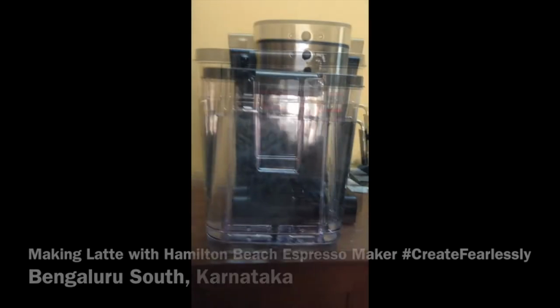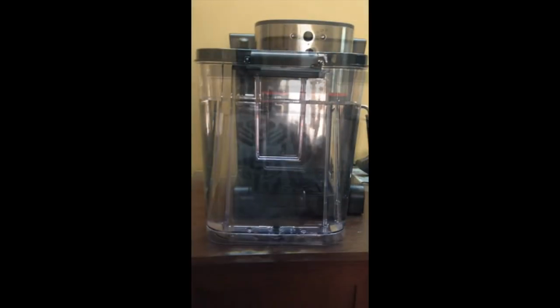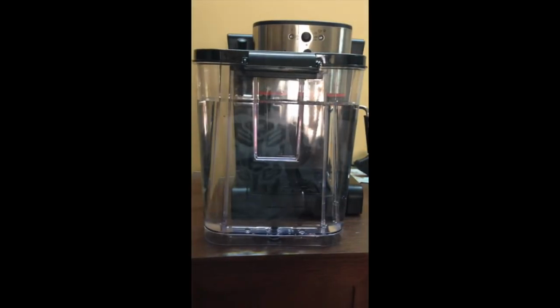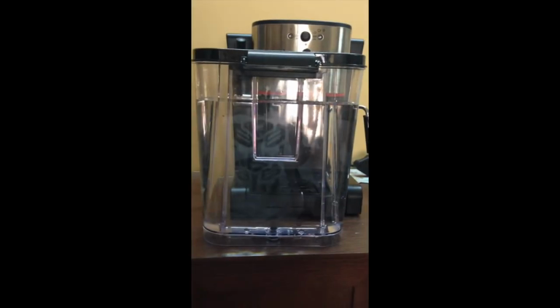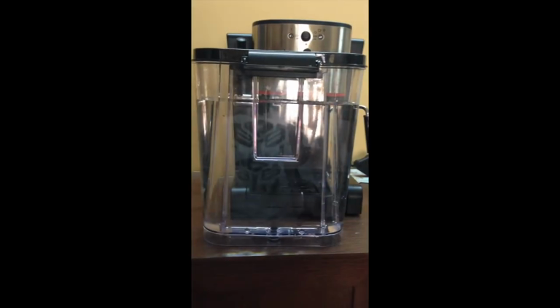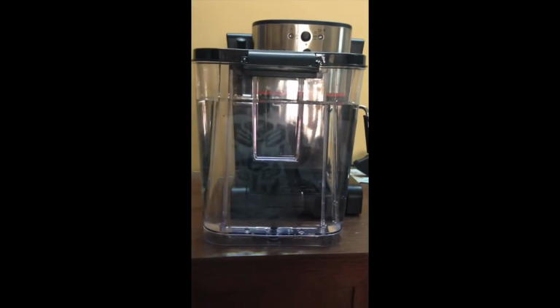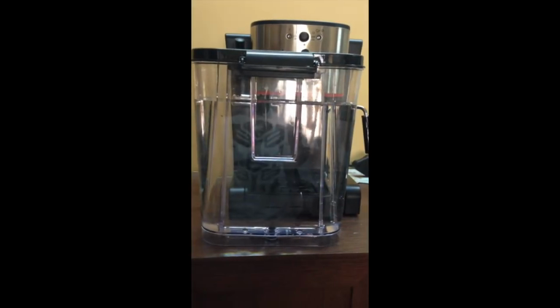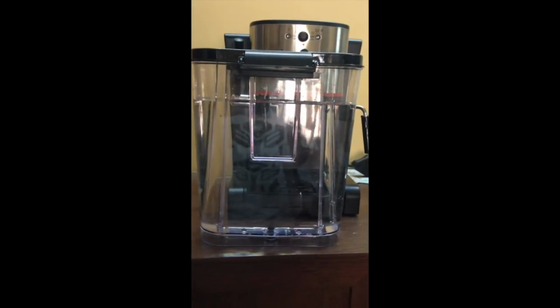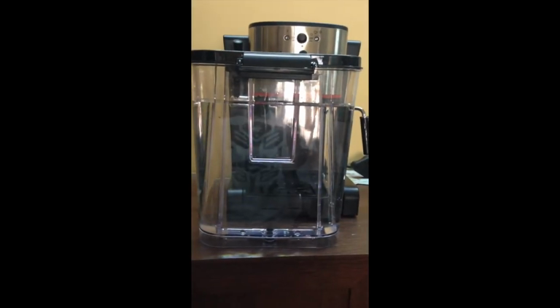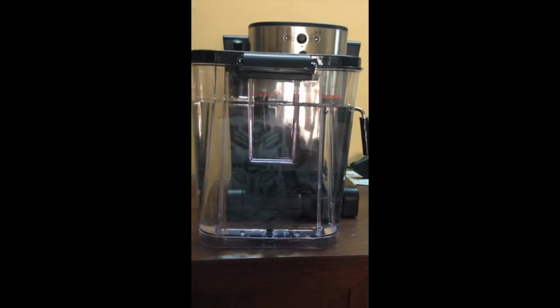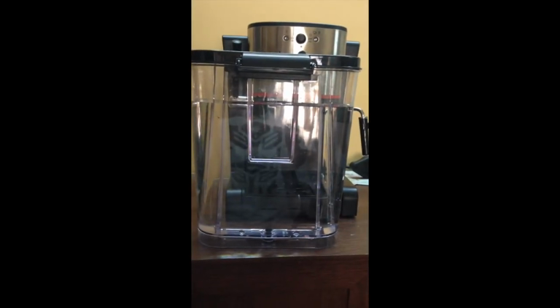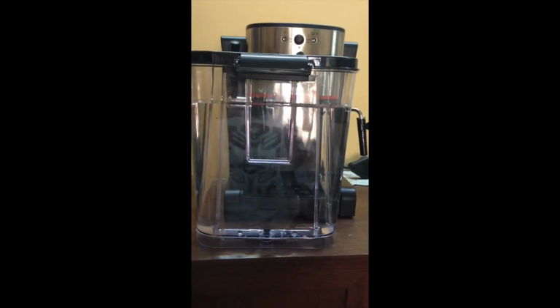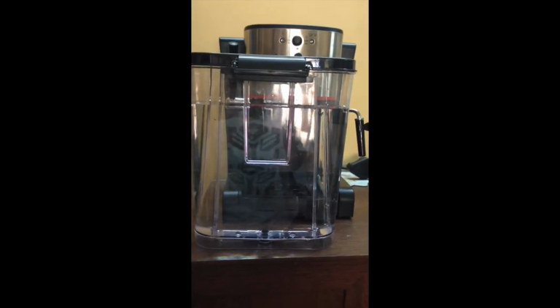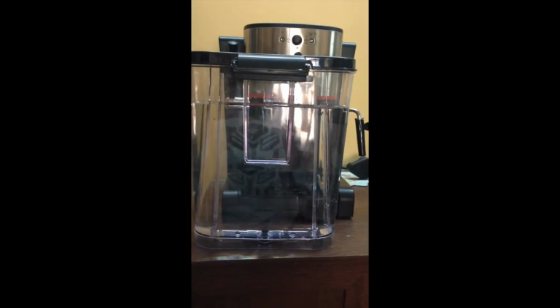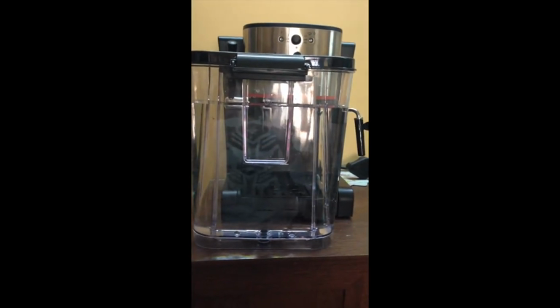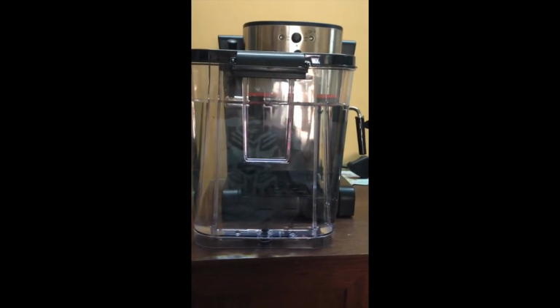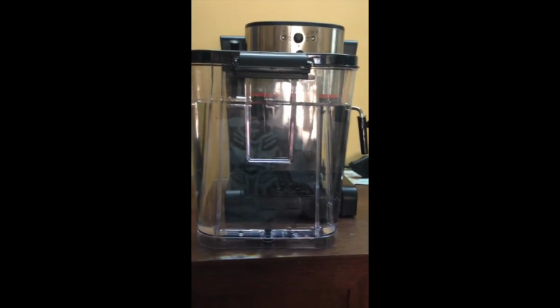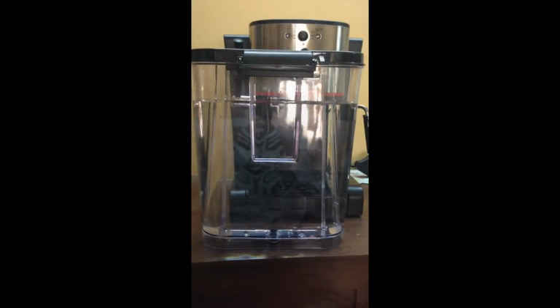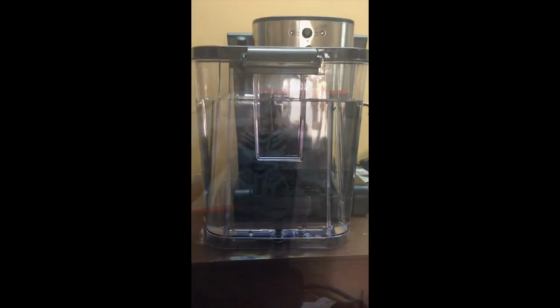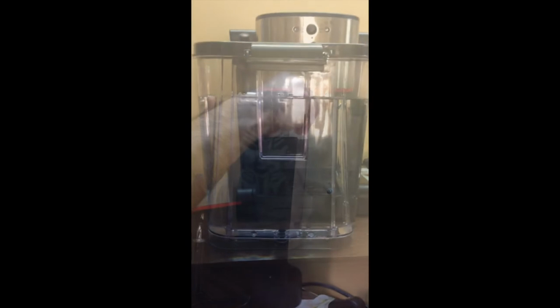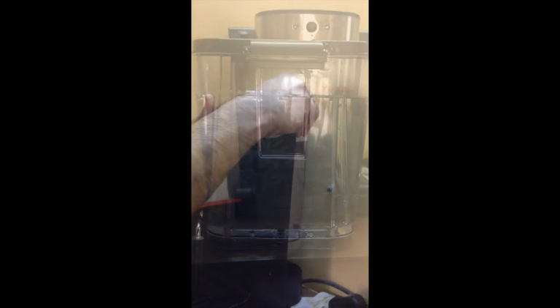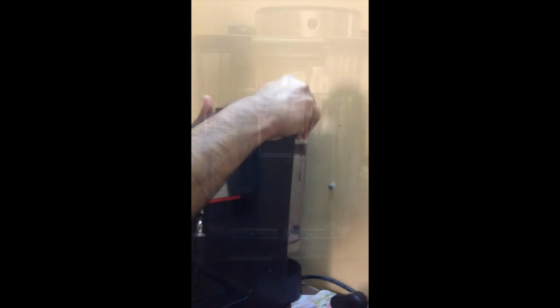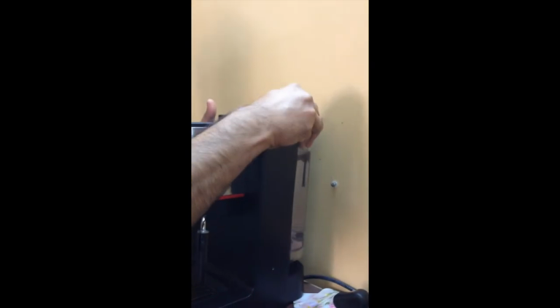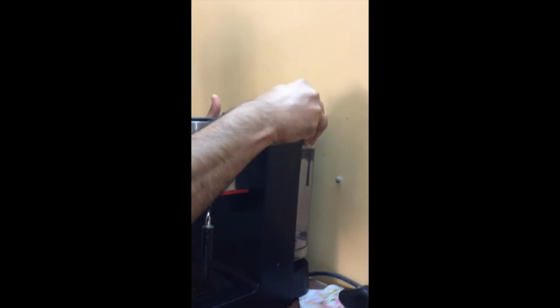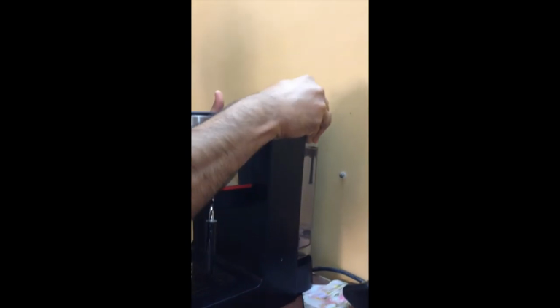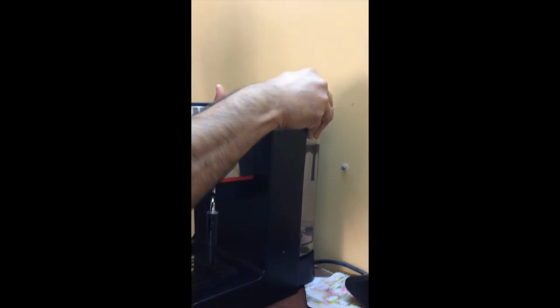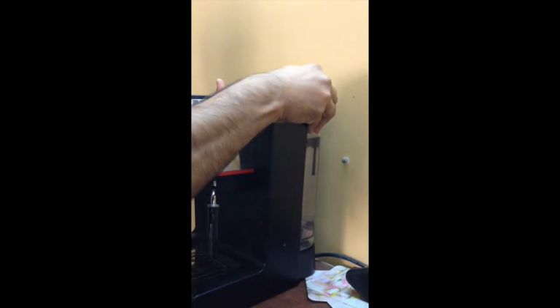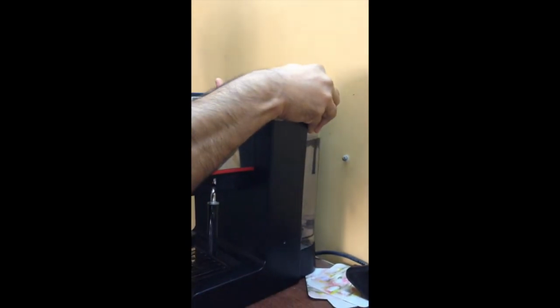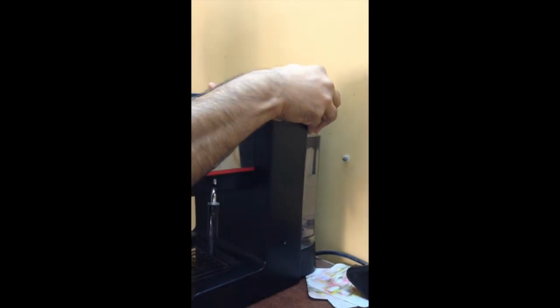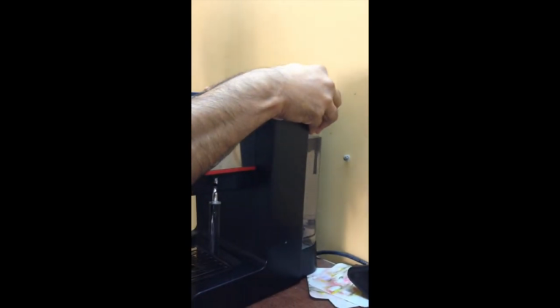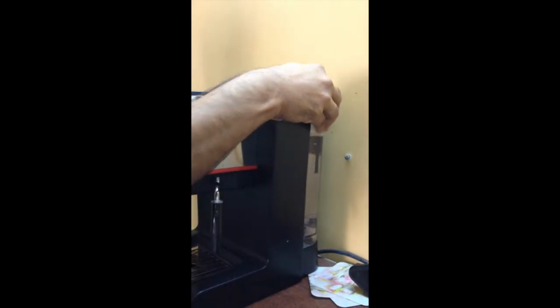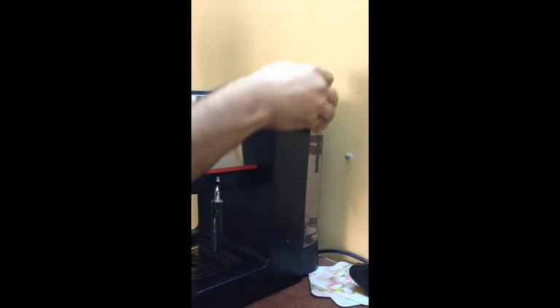First, fill water in the water container up to the maximum mark at the back of your espresso maker.